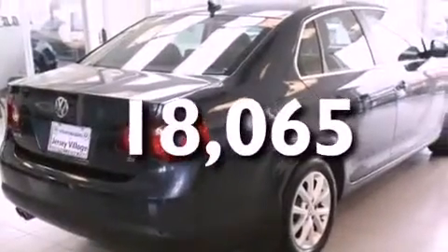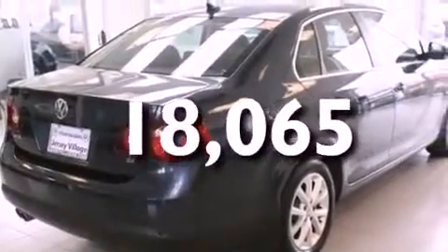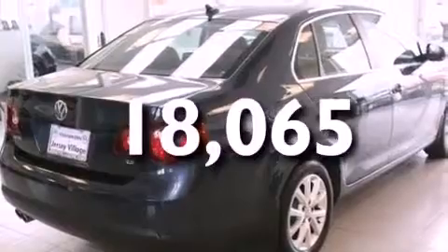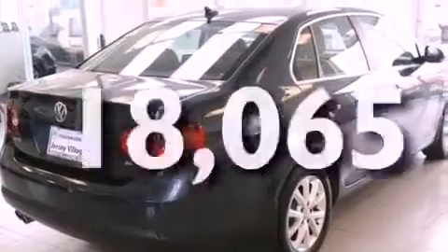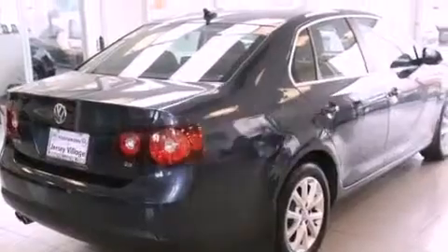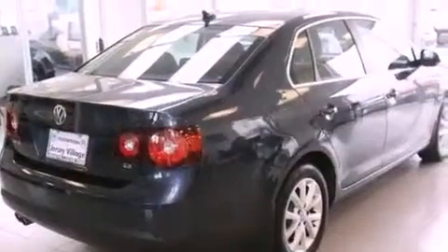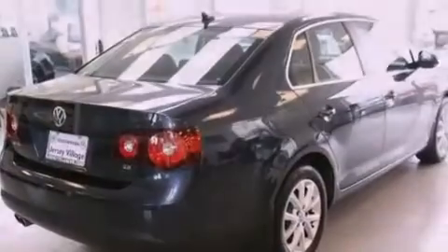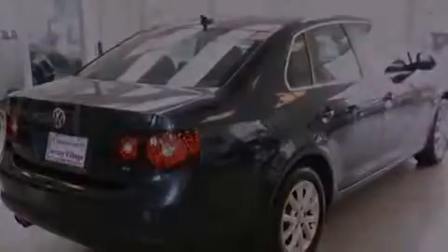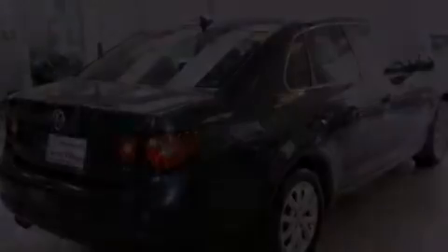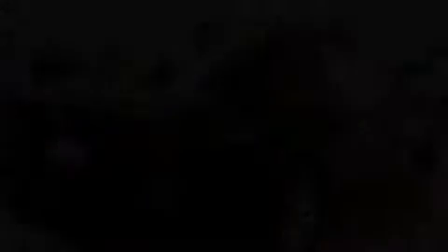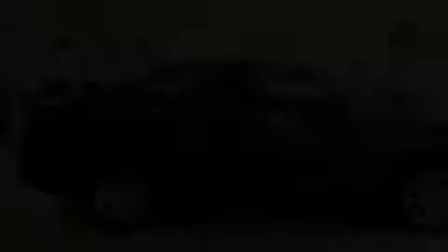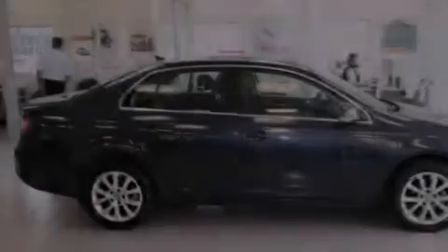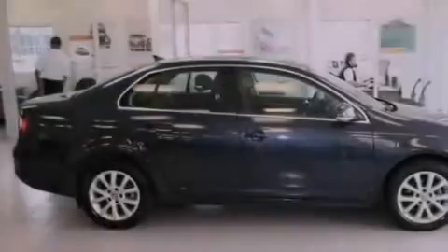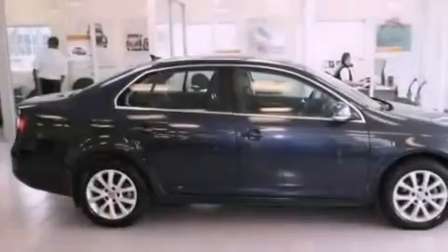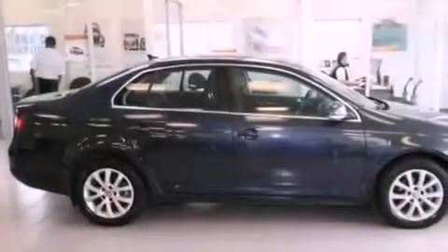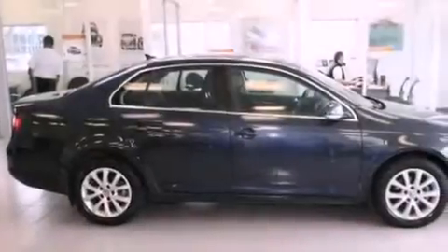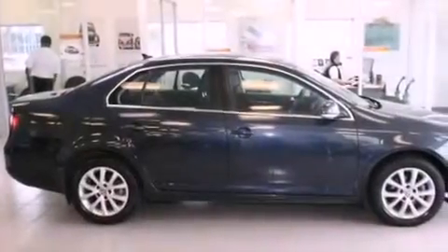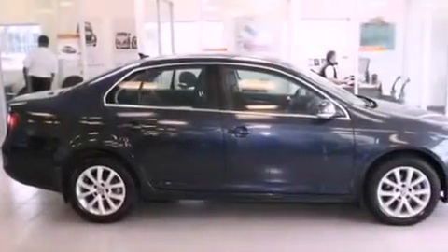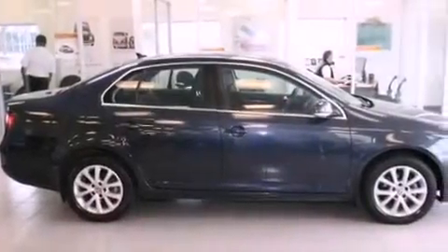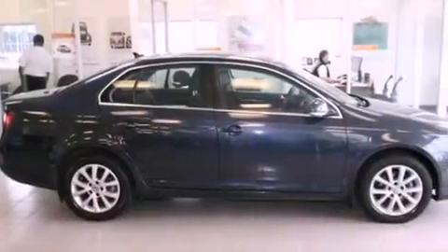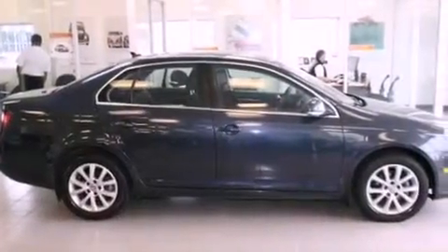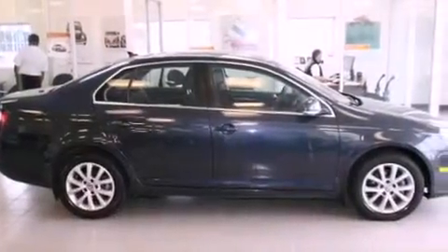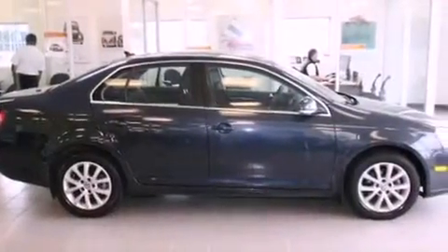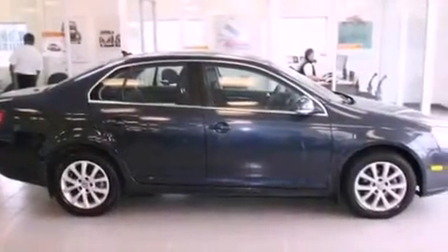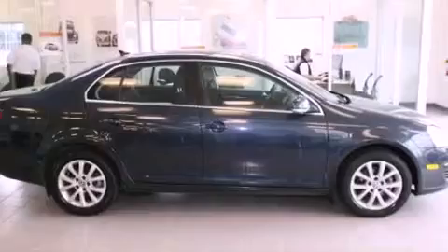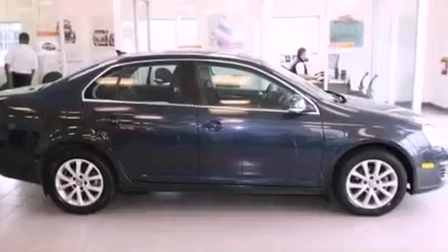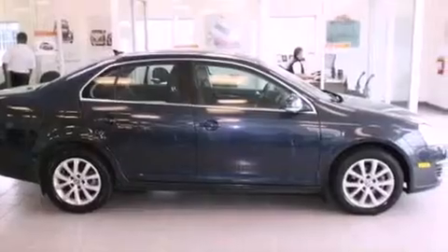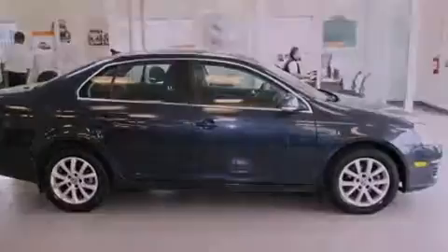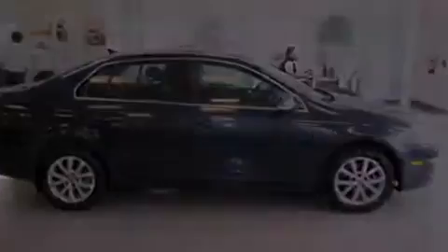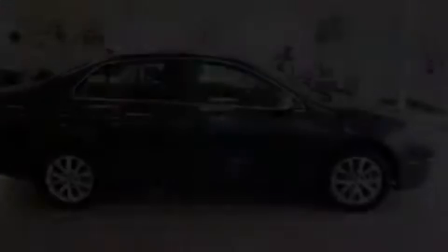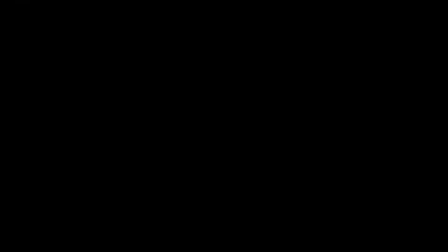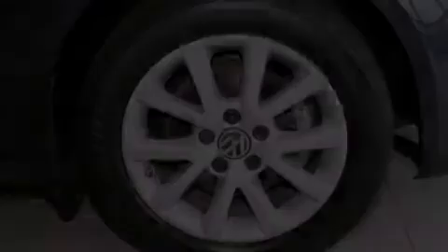With an EPA estimated rating of 29 miles per gallon on the highway, this automobile is clearly a fuel-efficient choice.